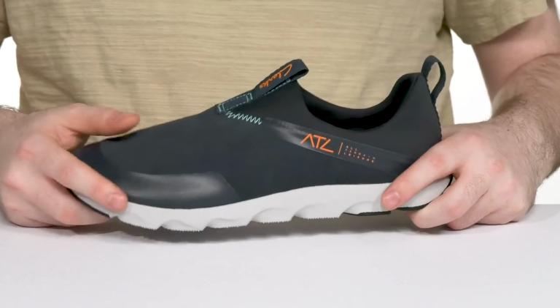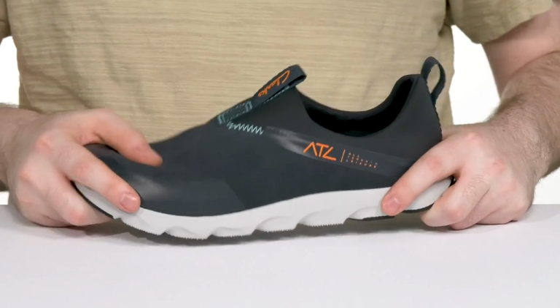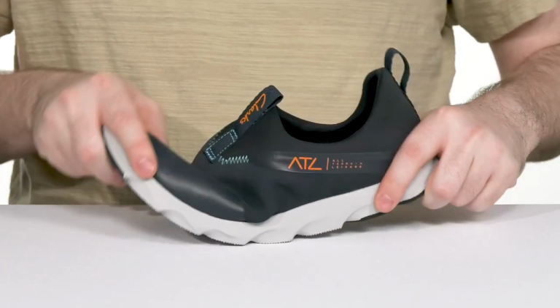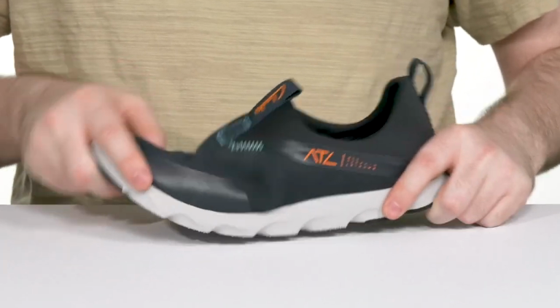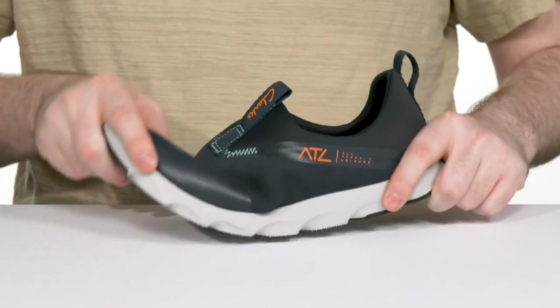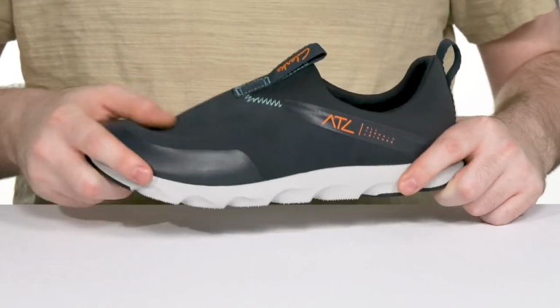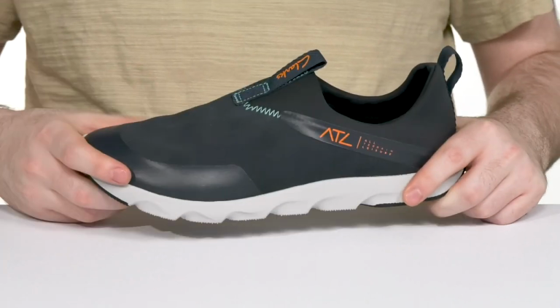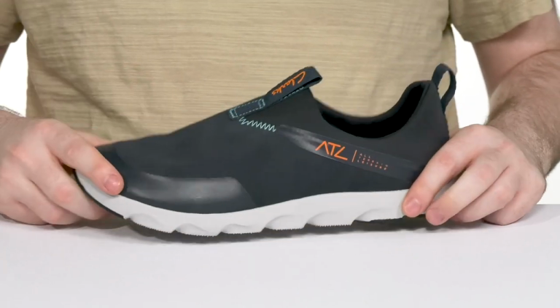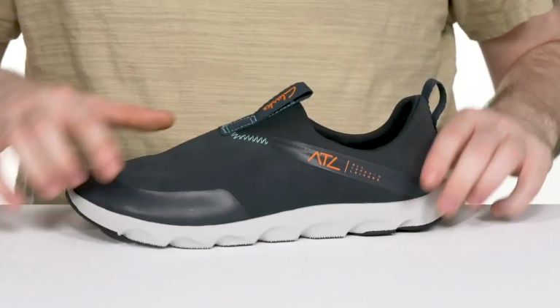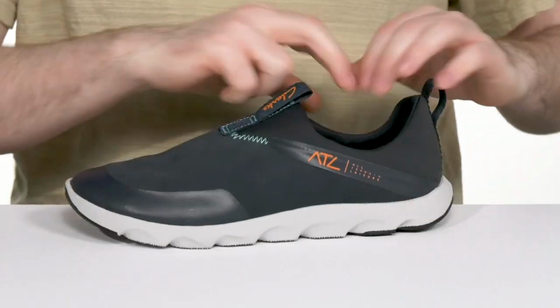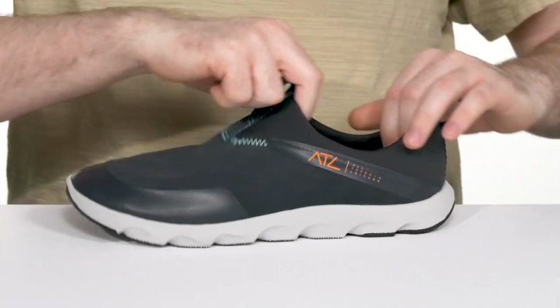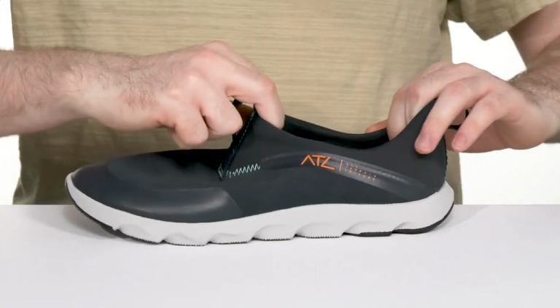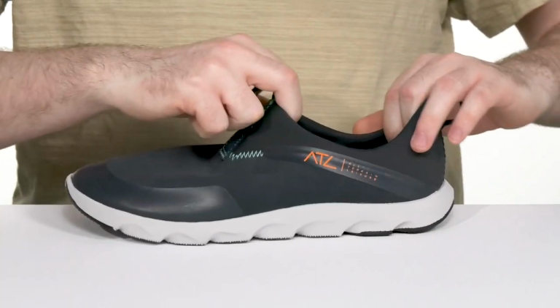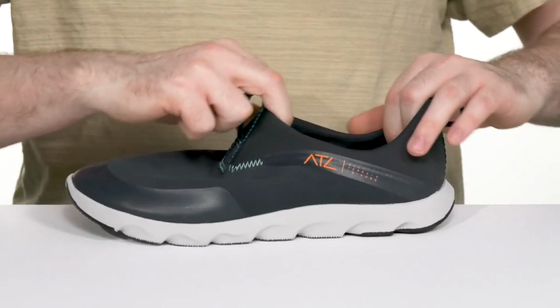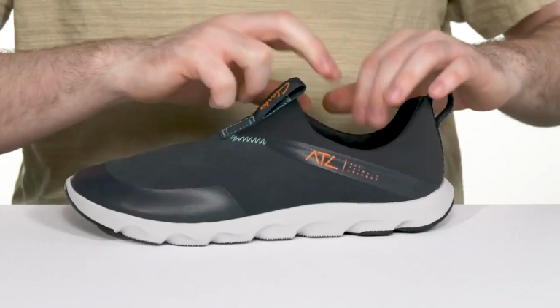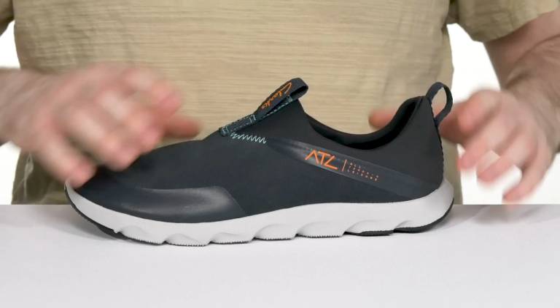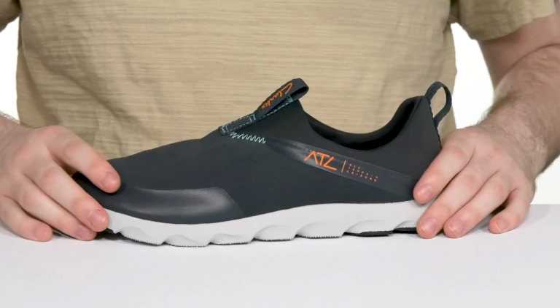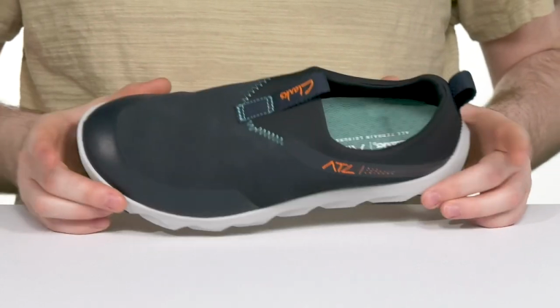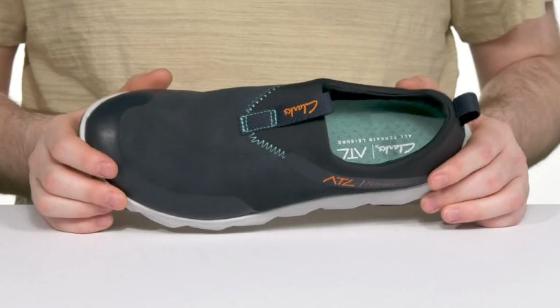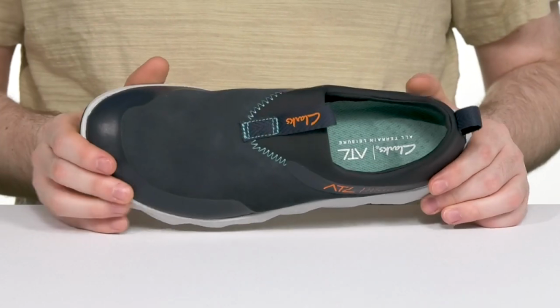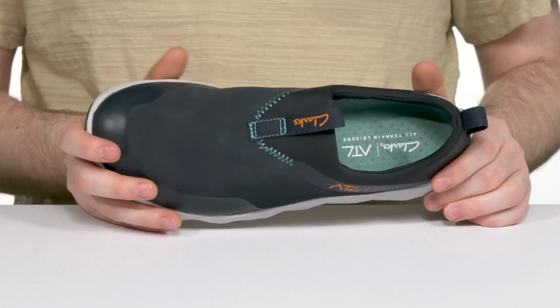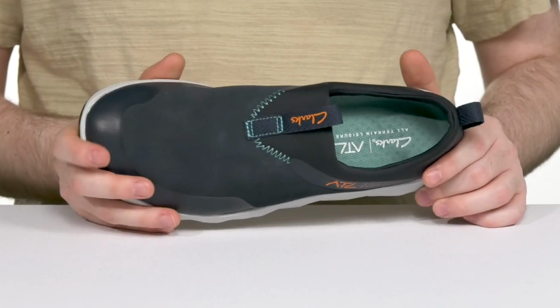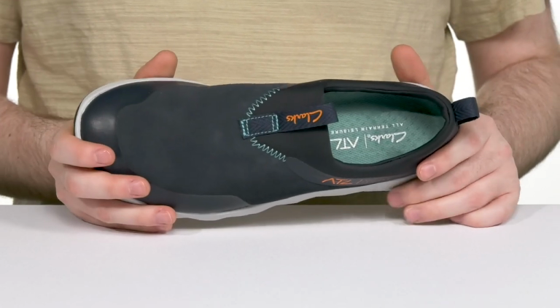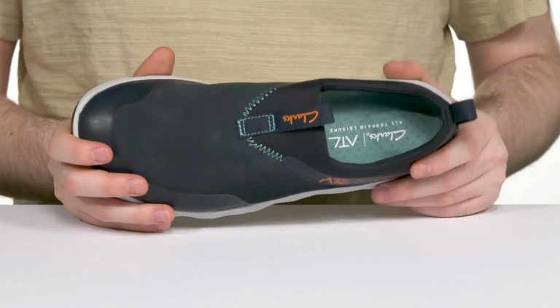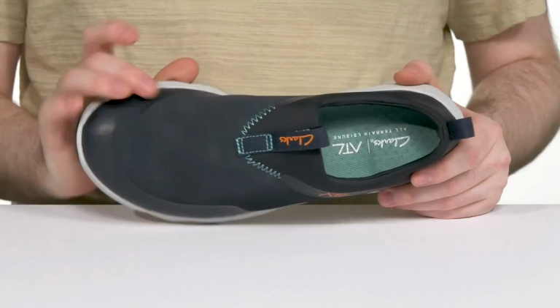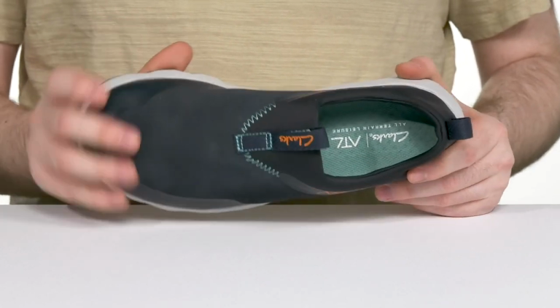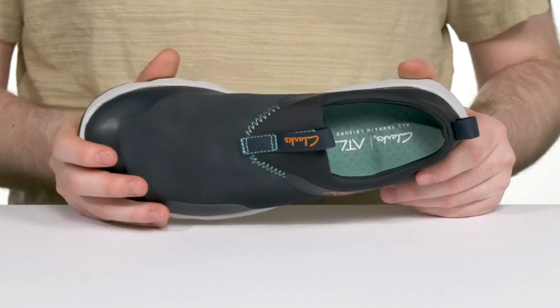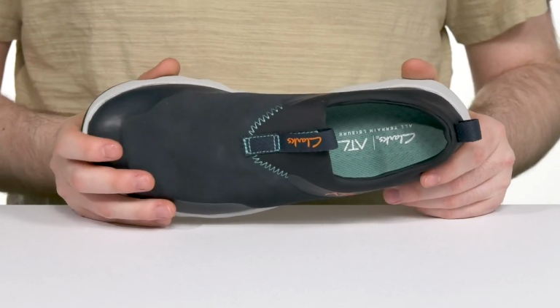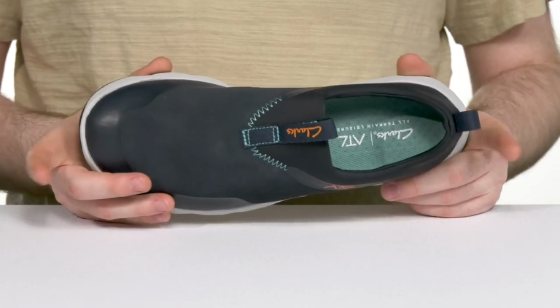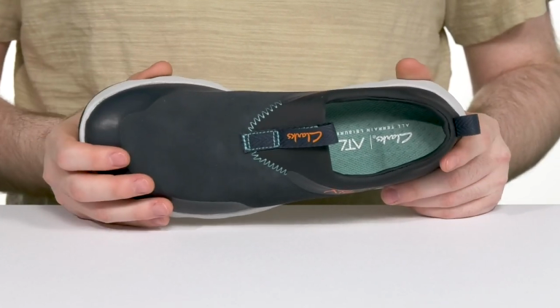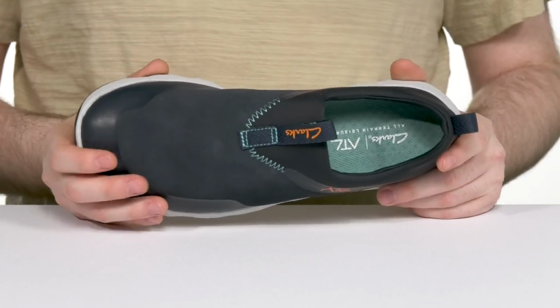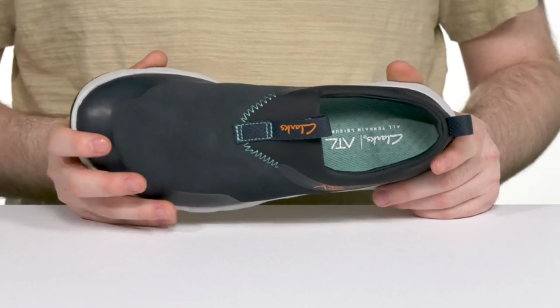It's very flexible and stretchy, using a sock-like fit to really hold your foot, helping to keep it adaptive to your foot shape.